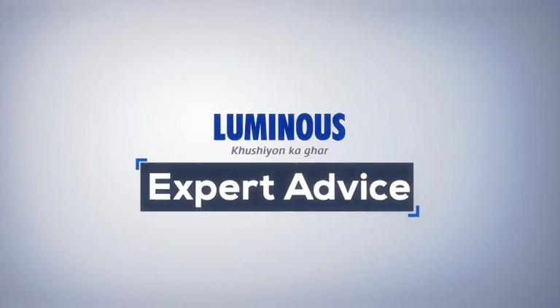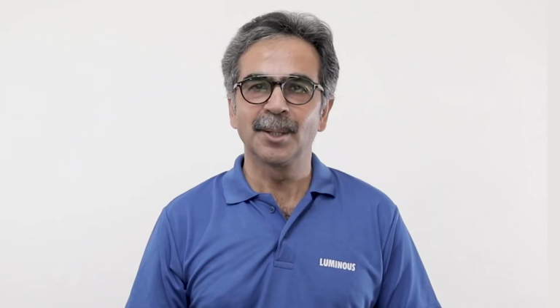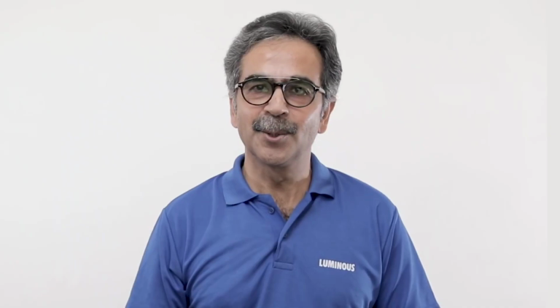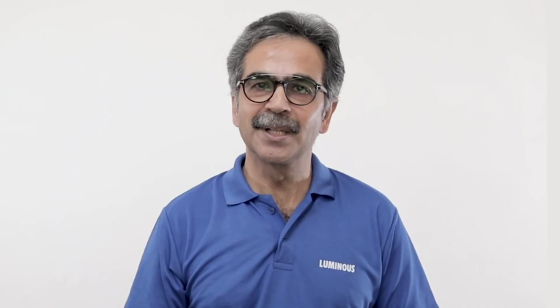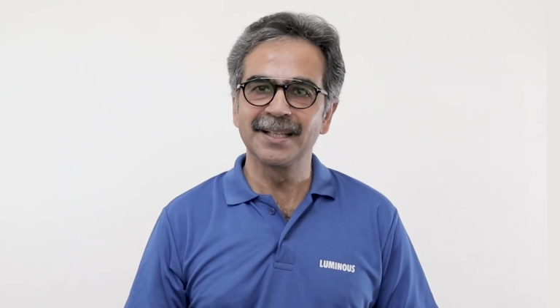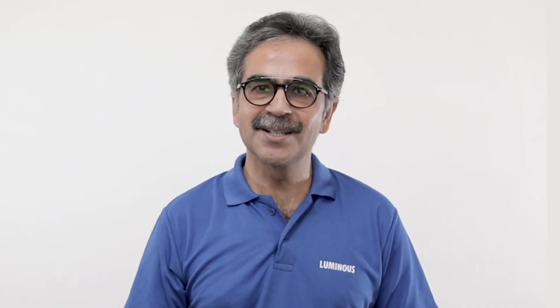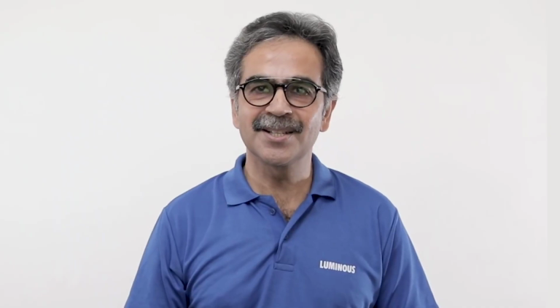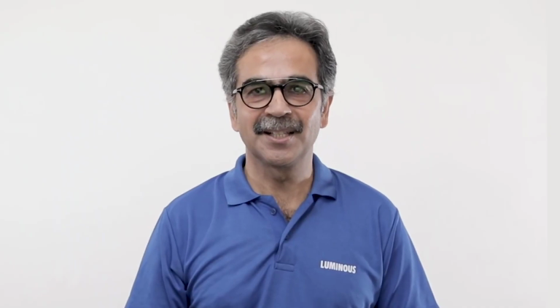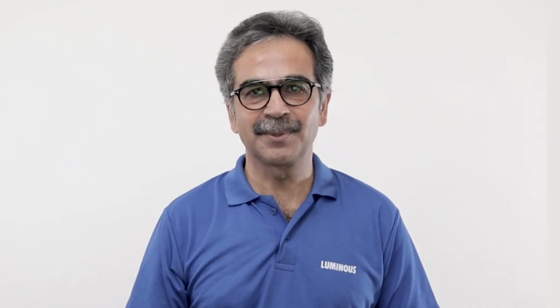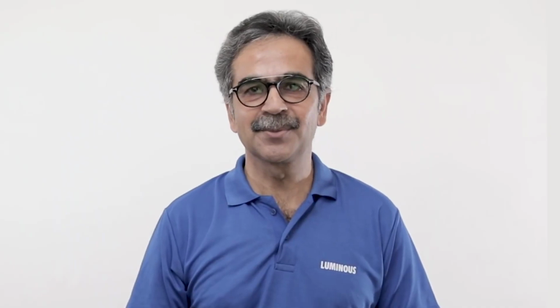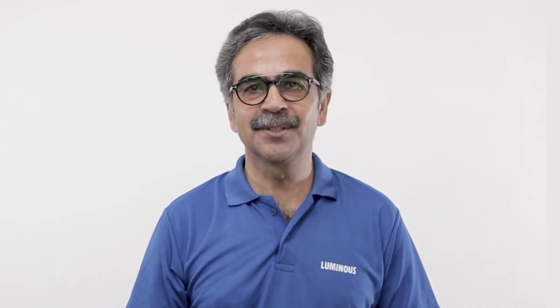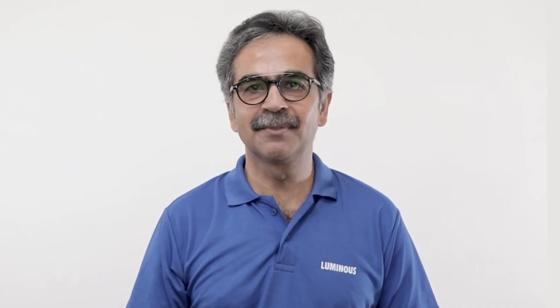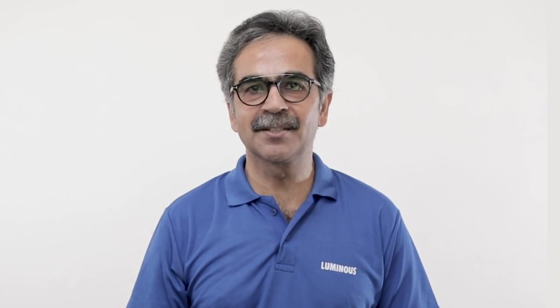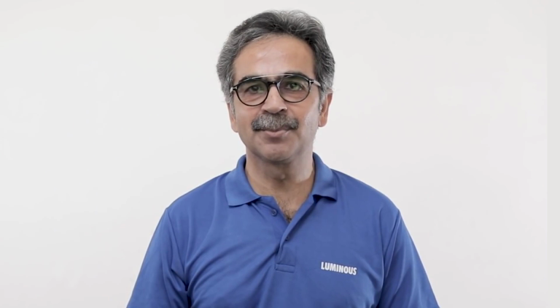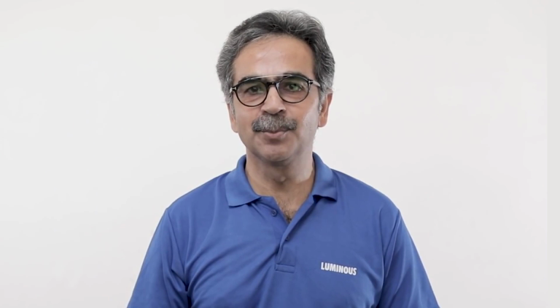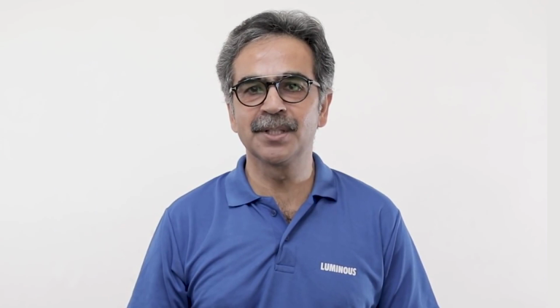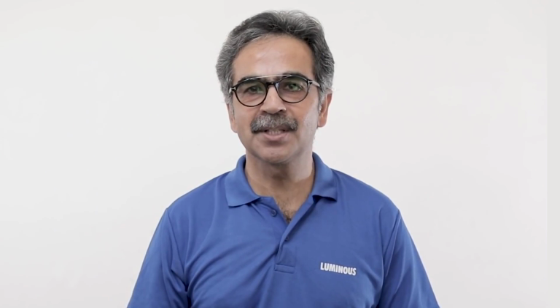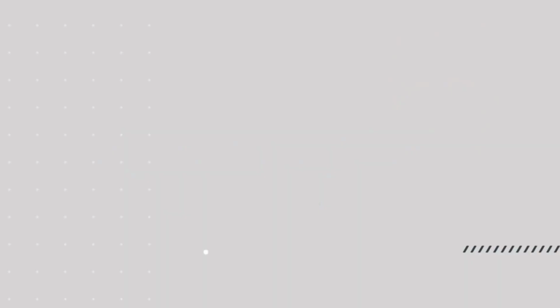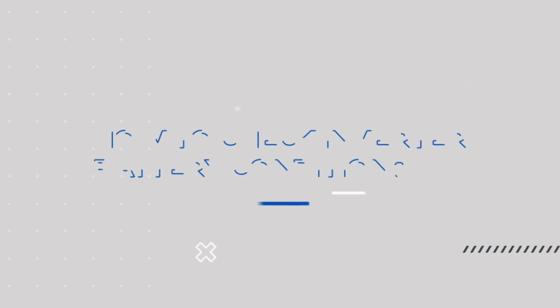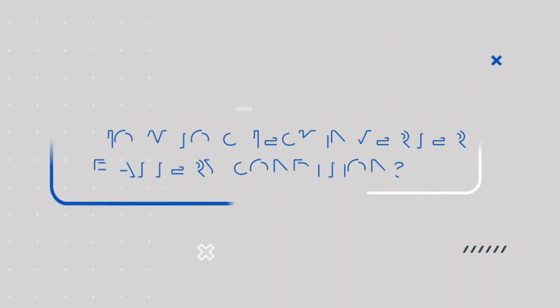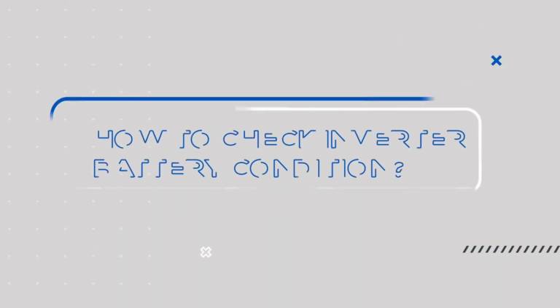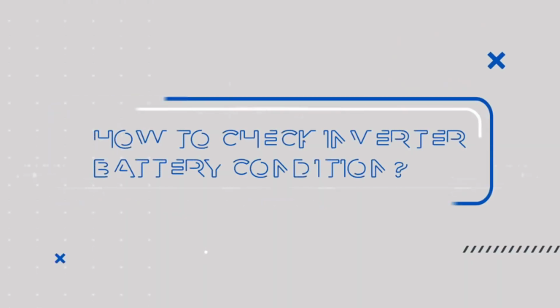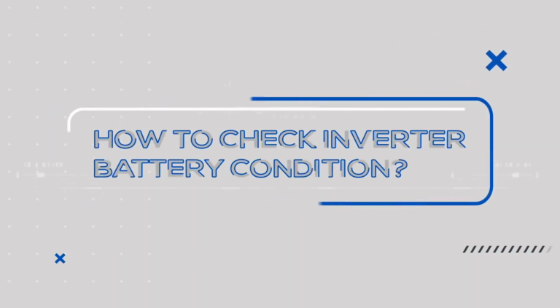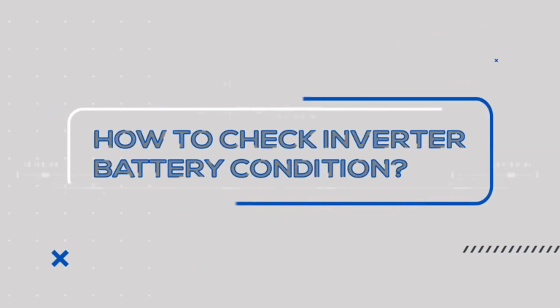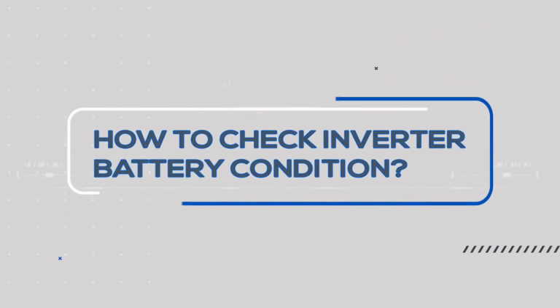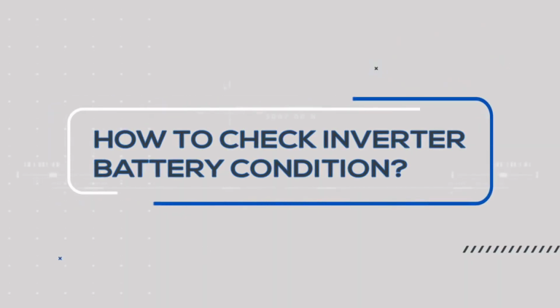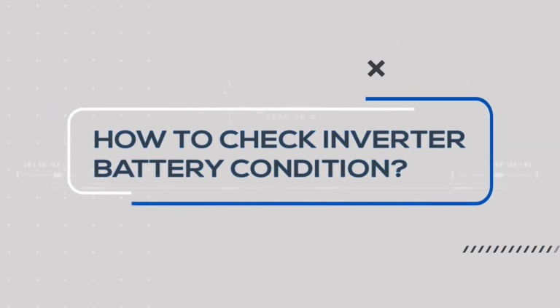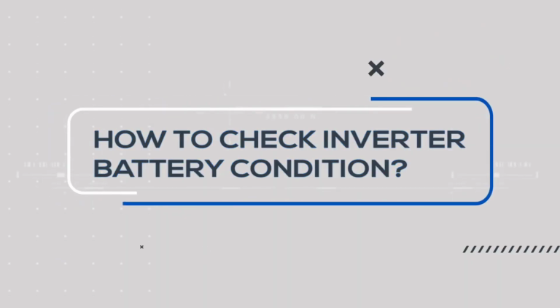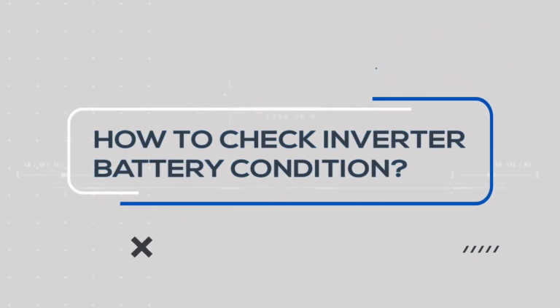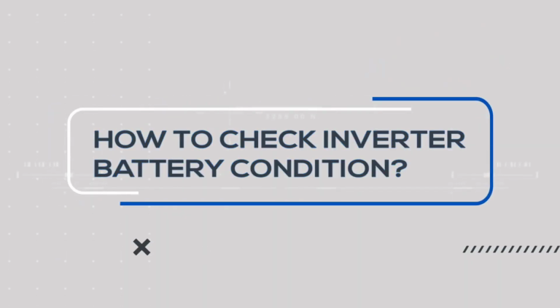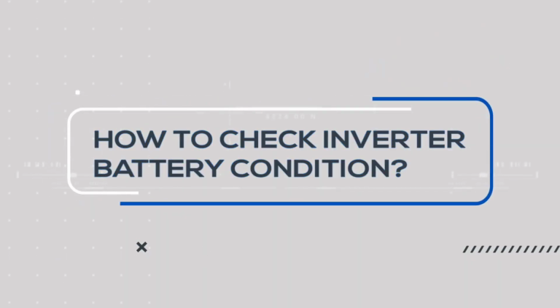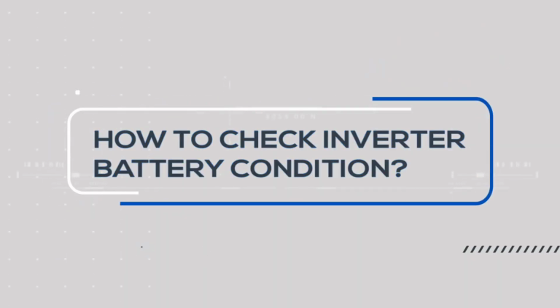Hello, I am Neeraj, your expert advisor from Luminous. Today we will tell you how to check the inverter's battery condition.